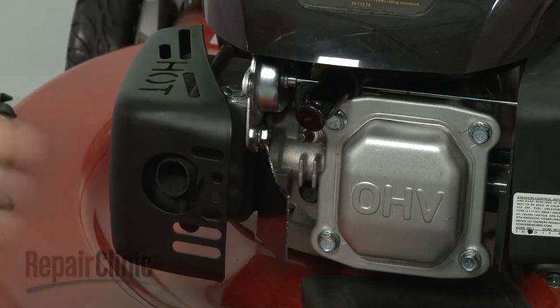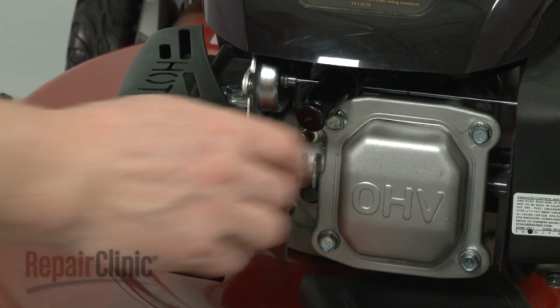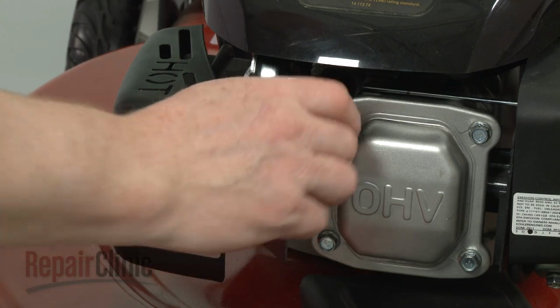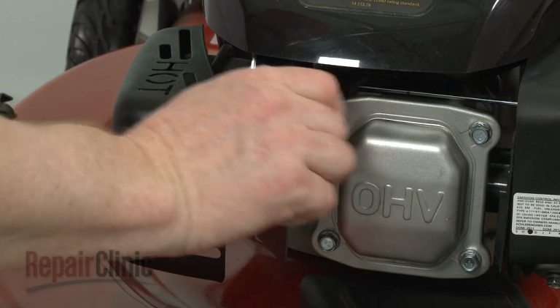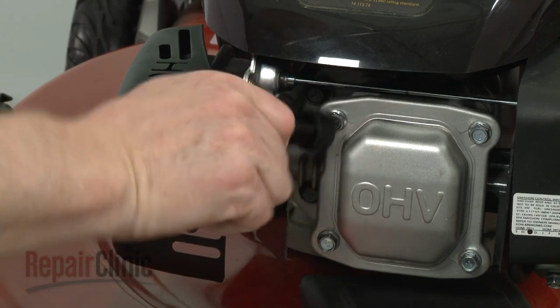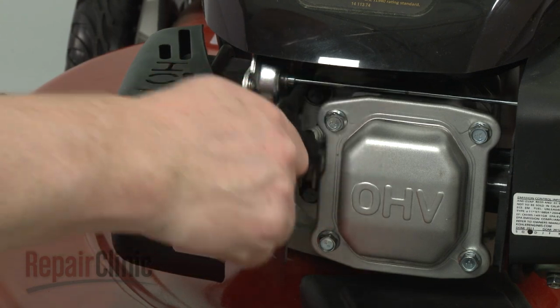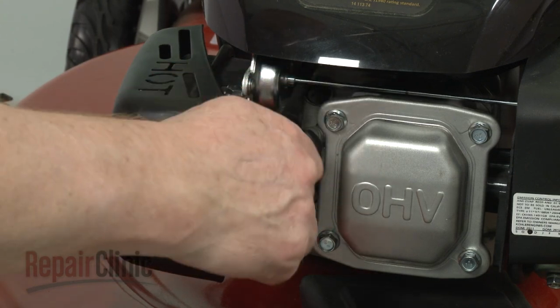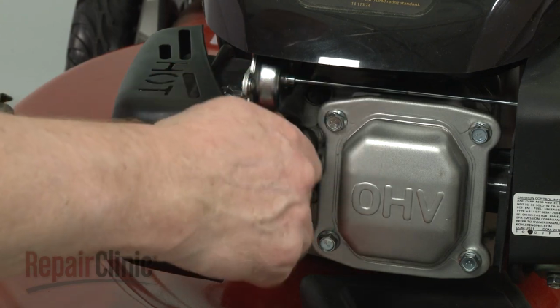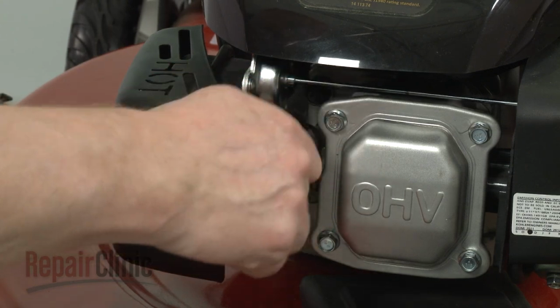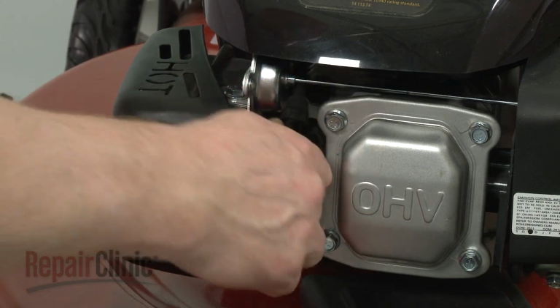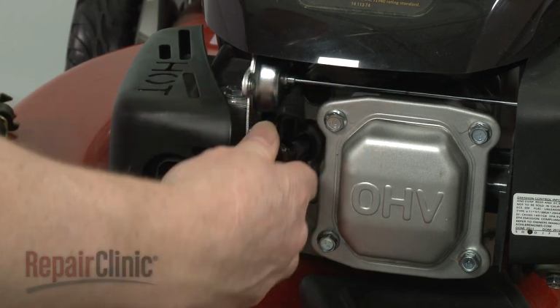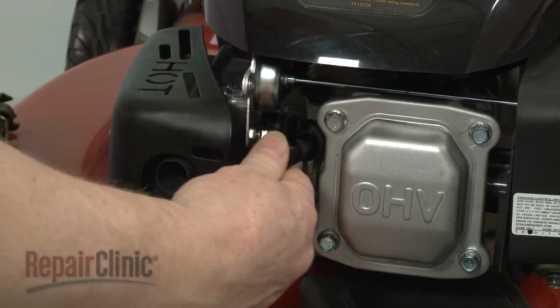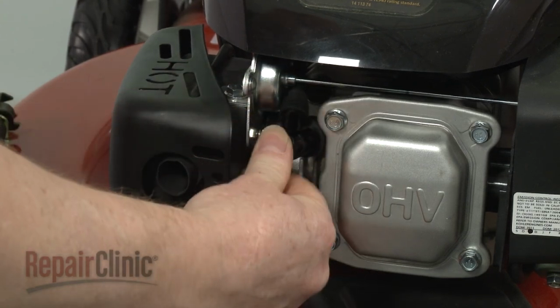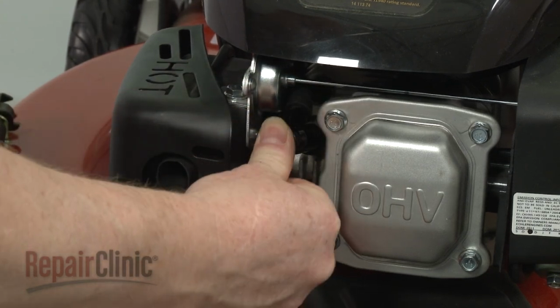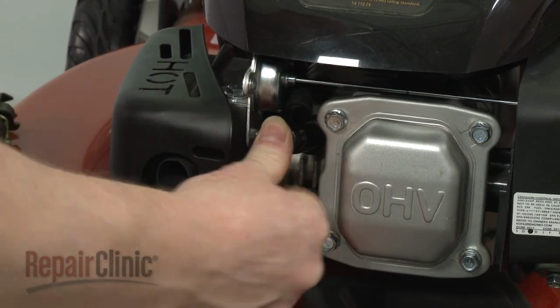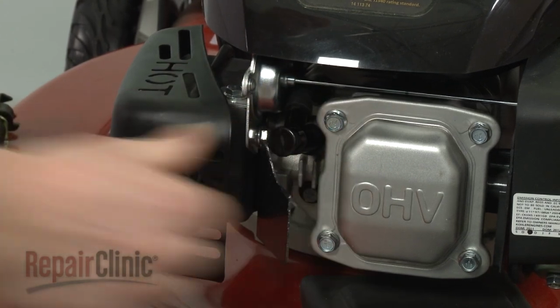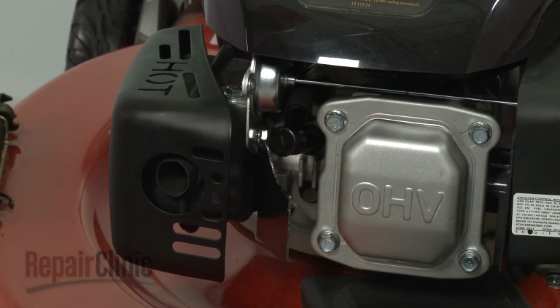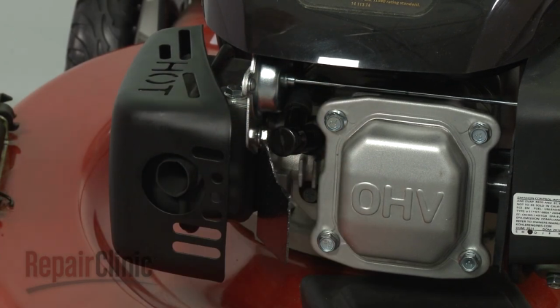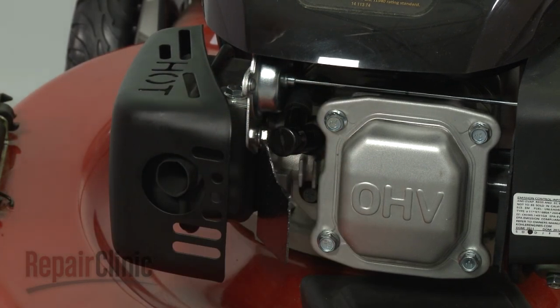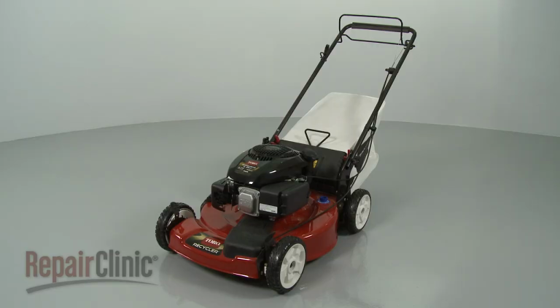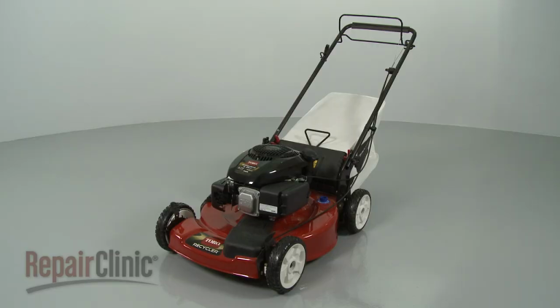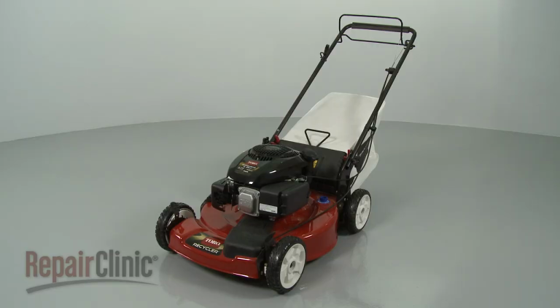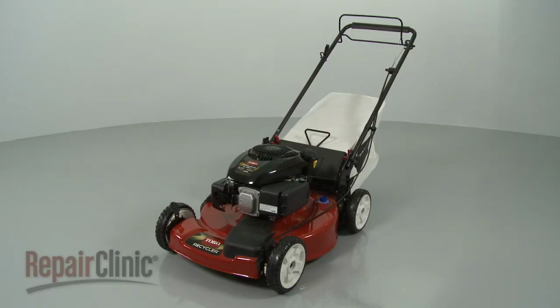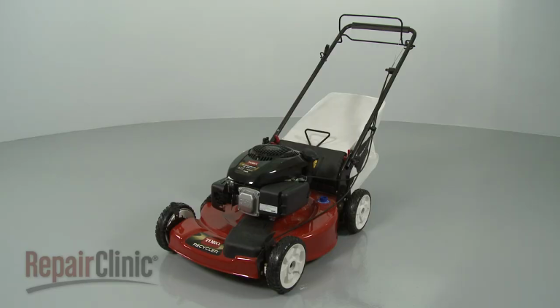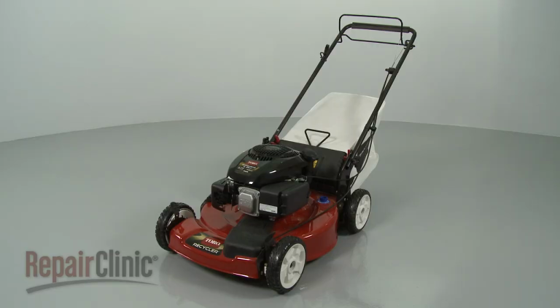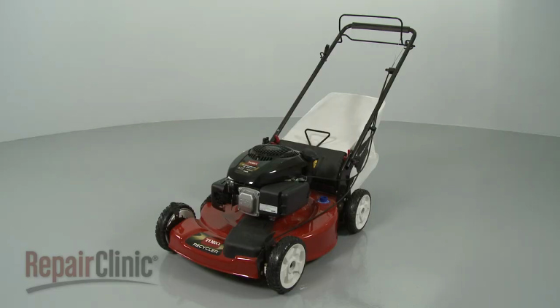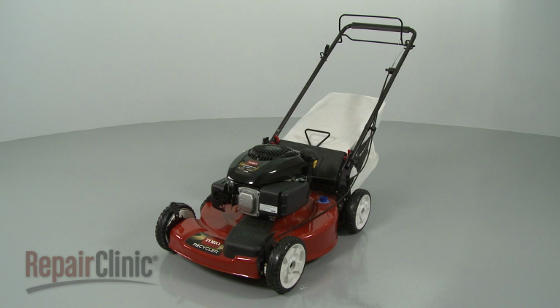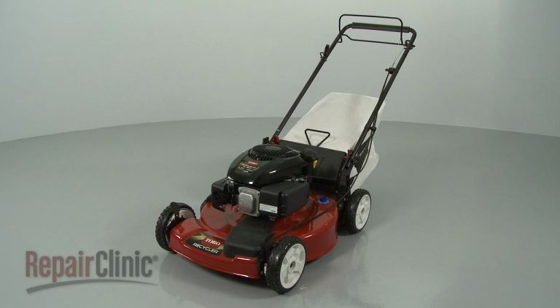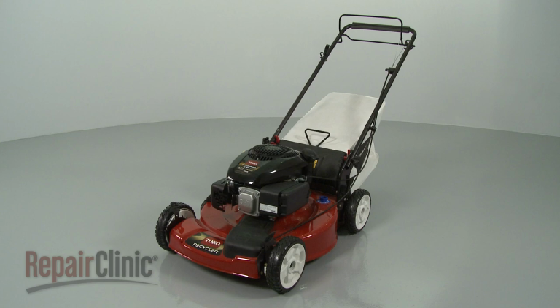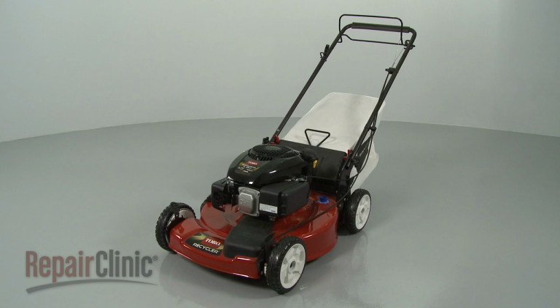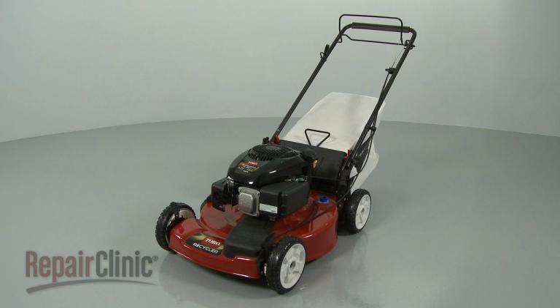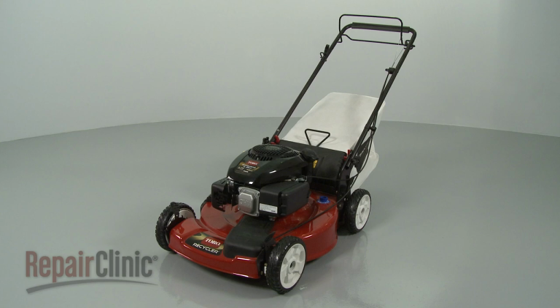You're now ready to reattach the wire and boot to the spark plug, and confirm that the lawn mower is working properly.